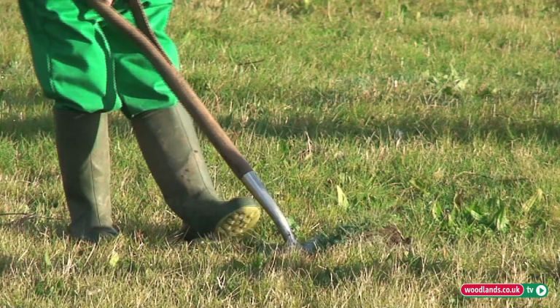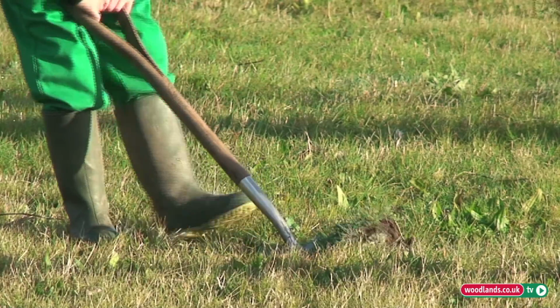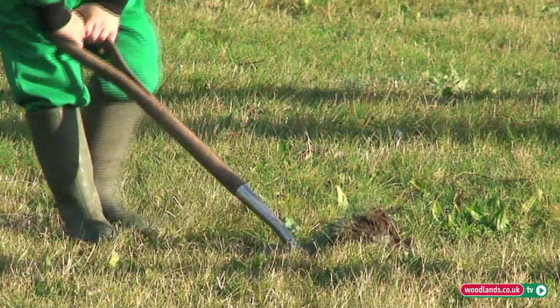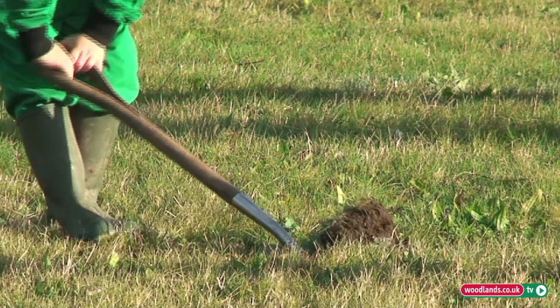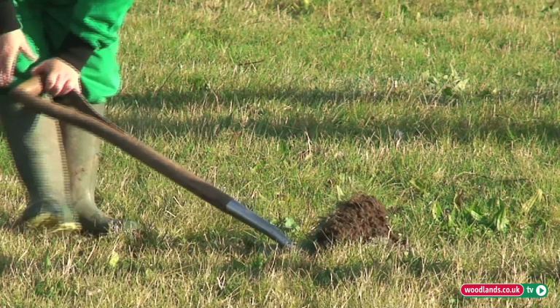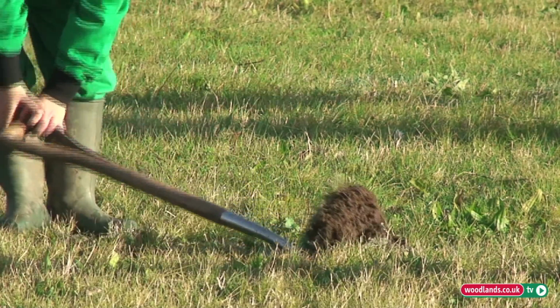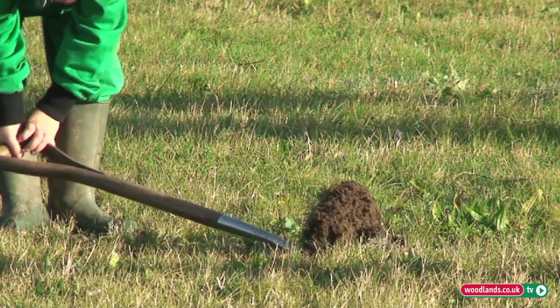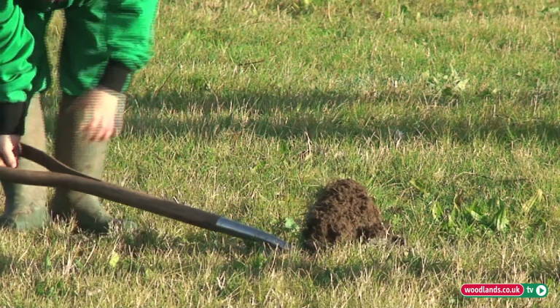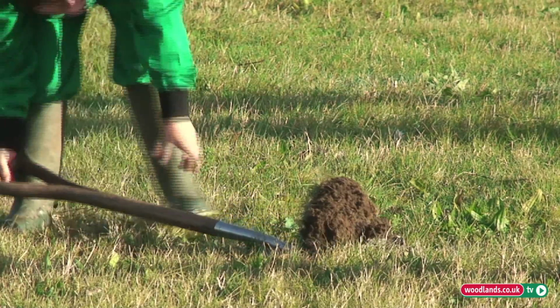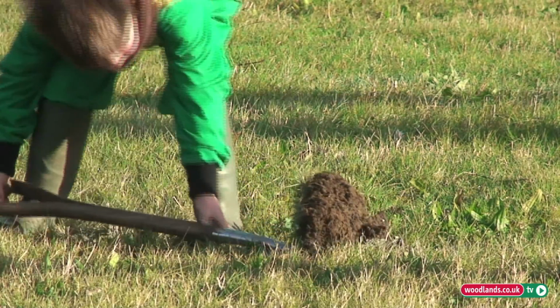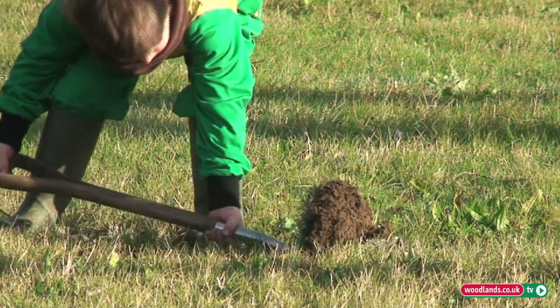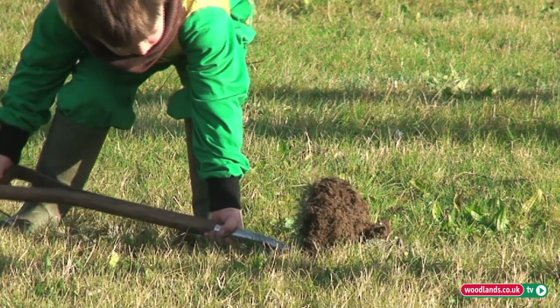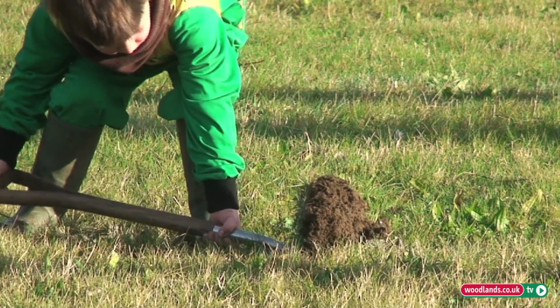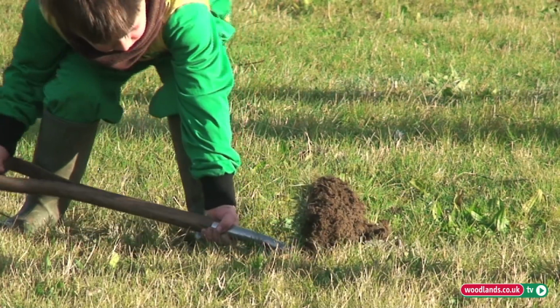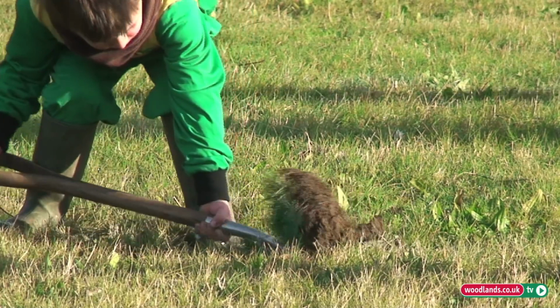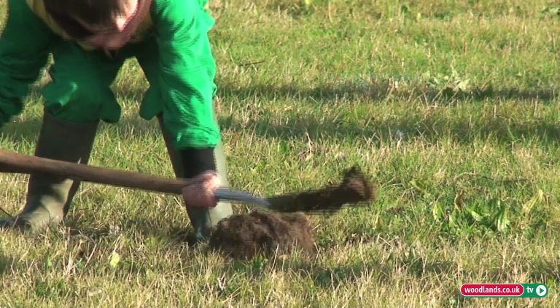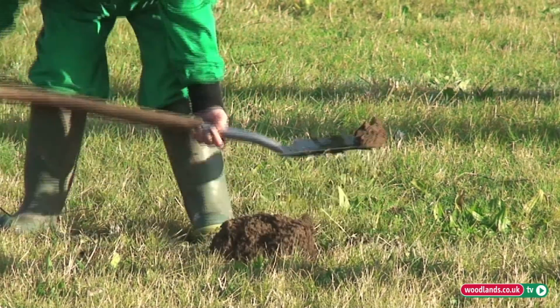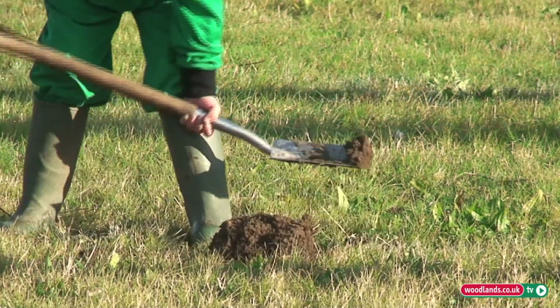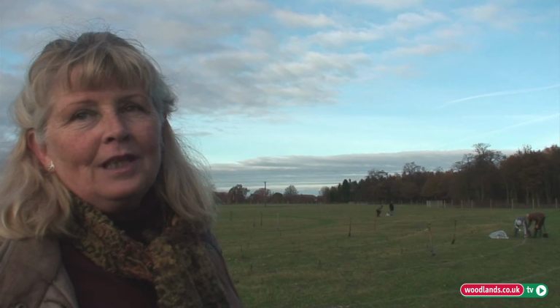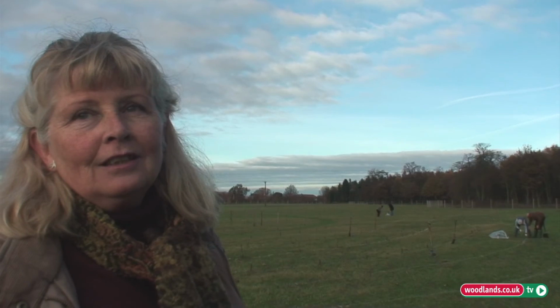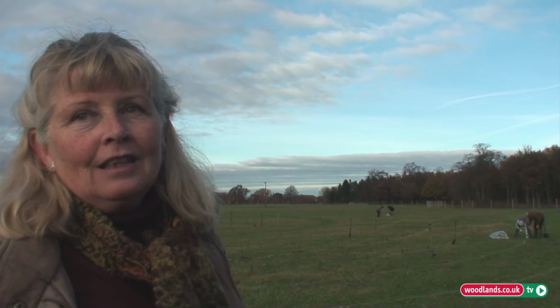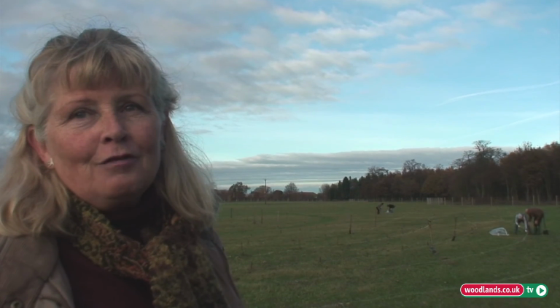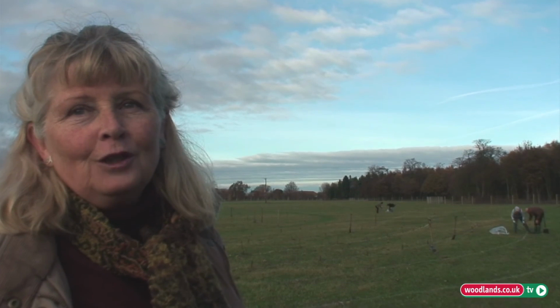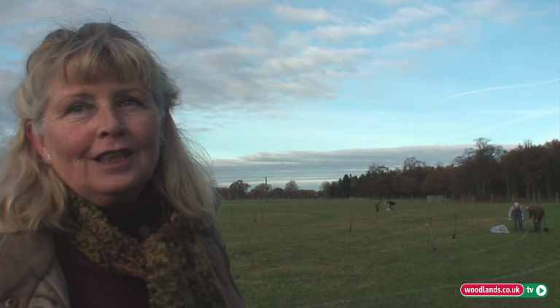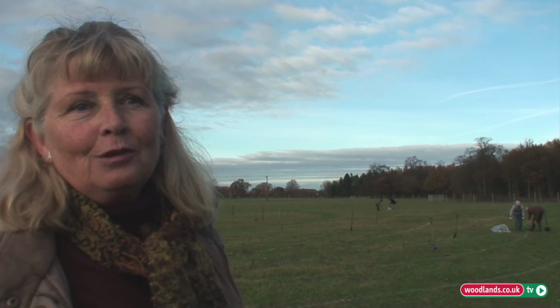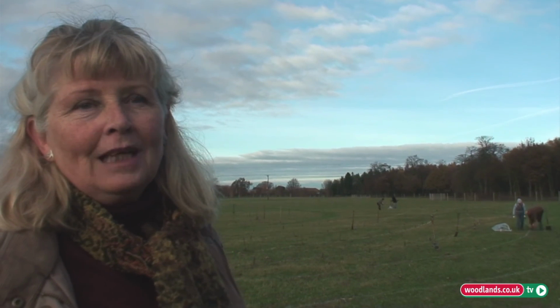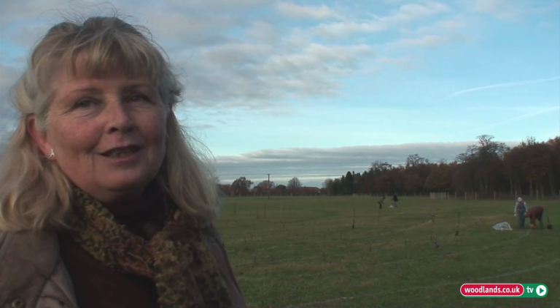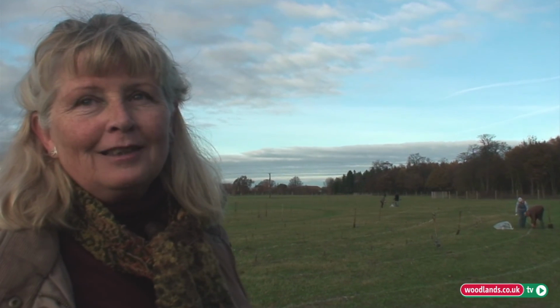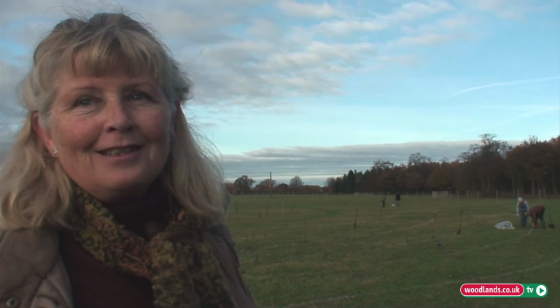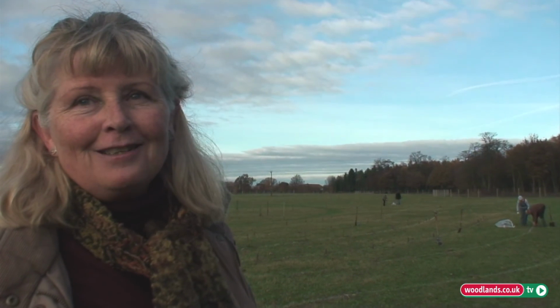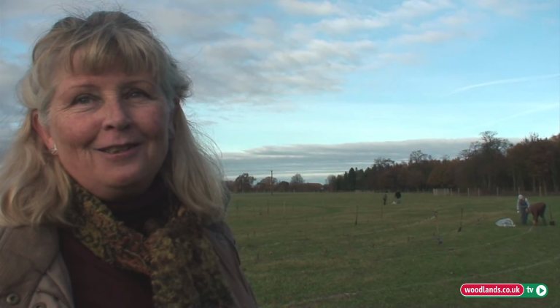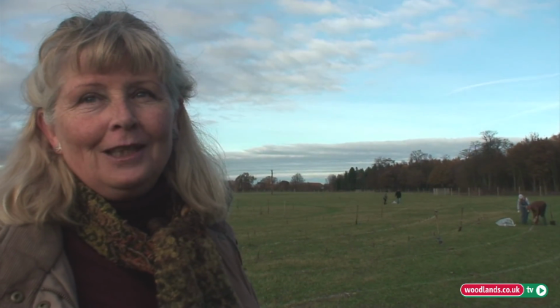This morning, in less than three hours, between us and our volunteers we've planted about a thousand trees.